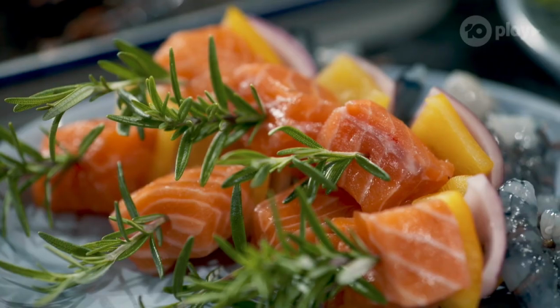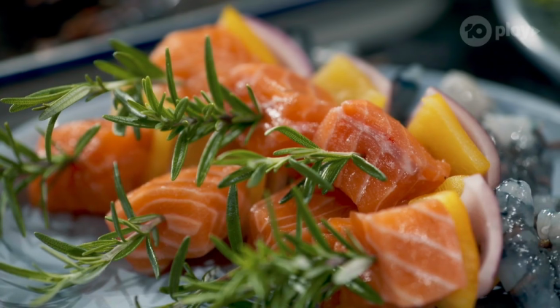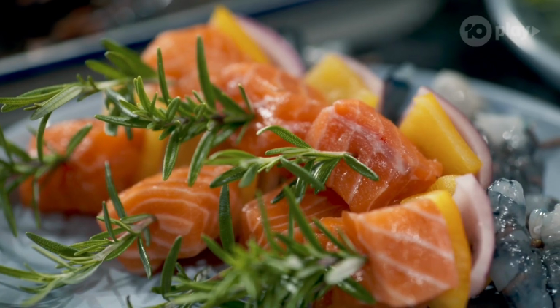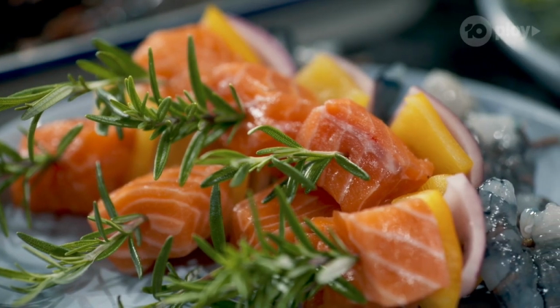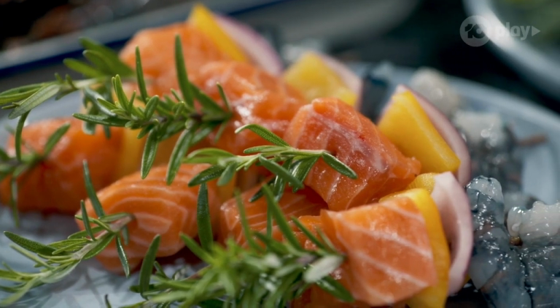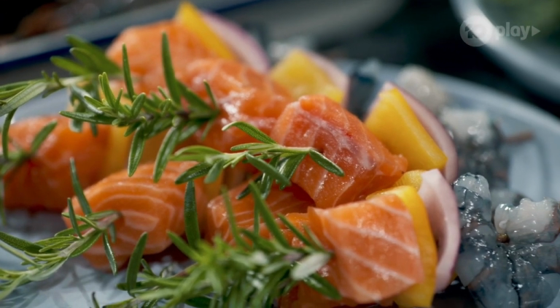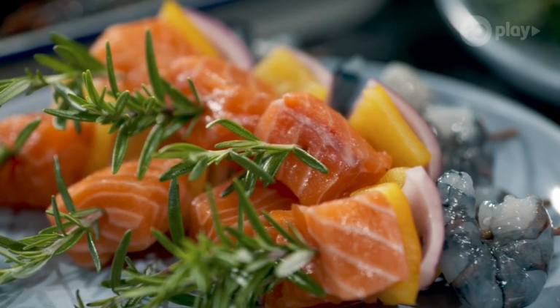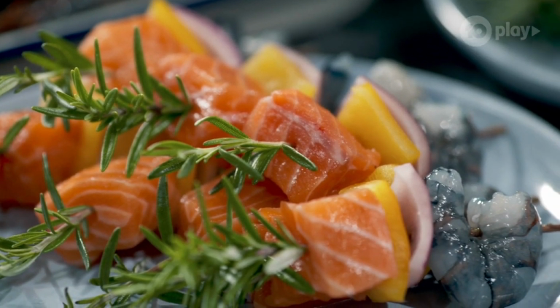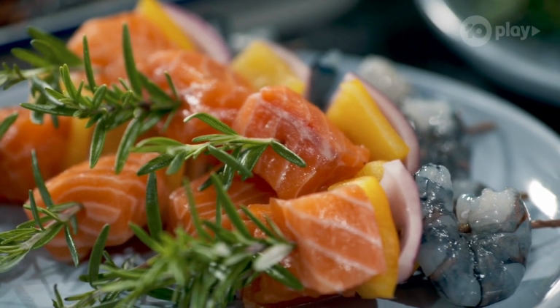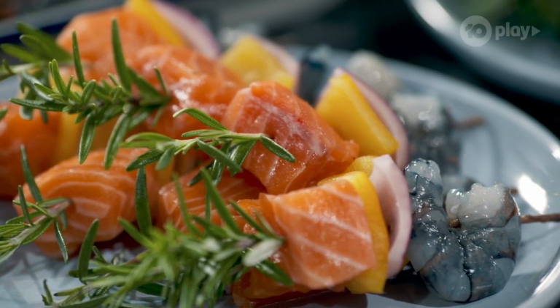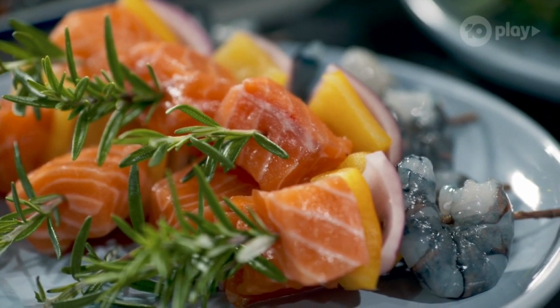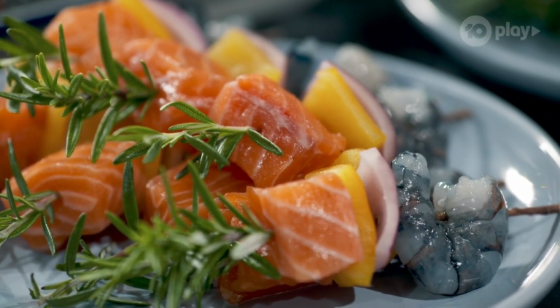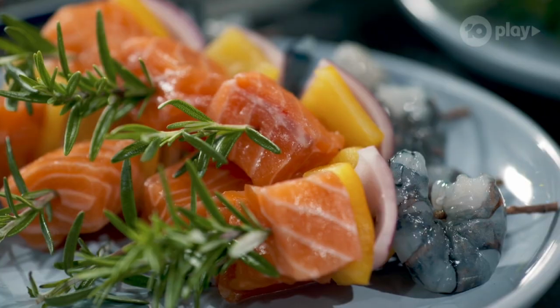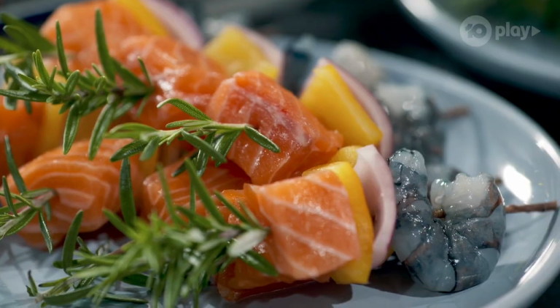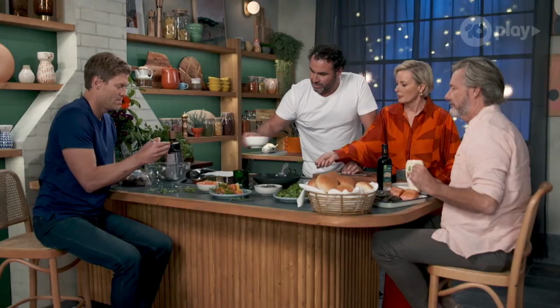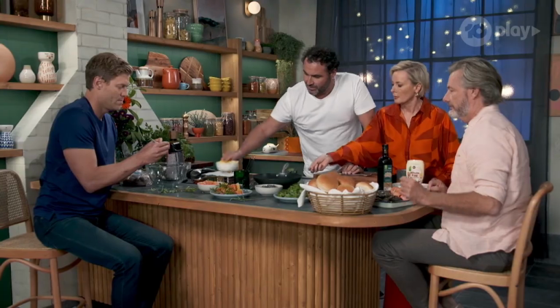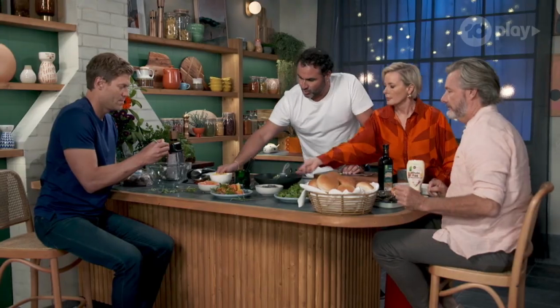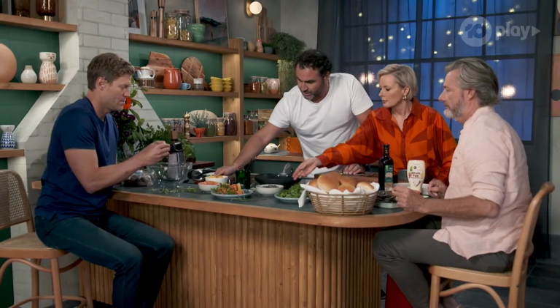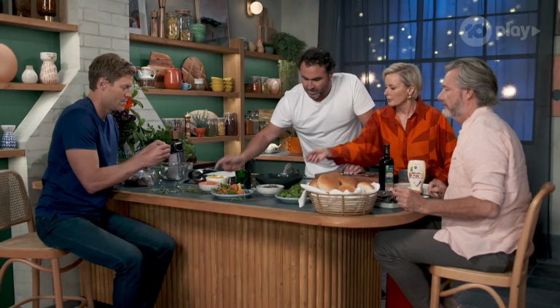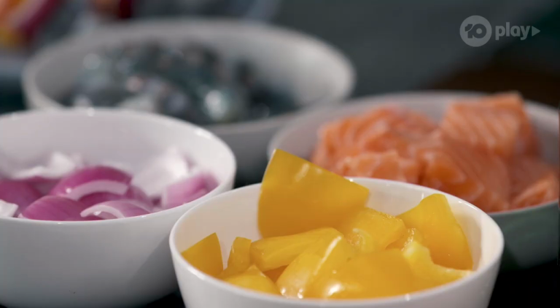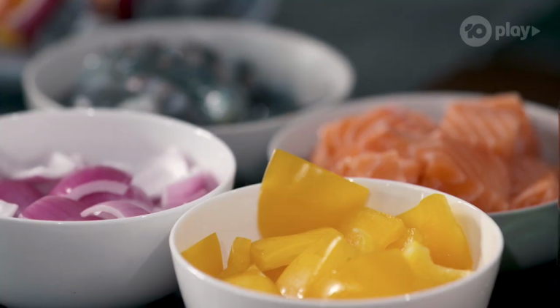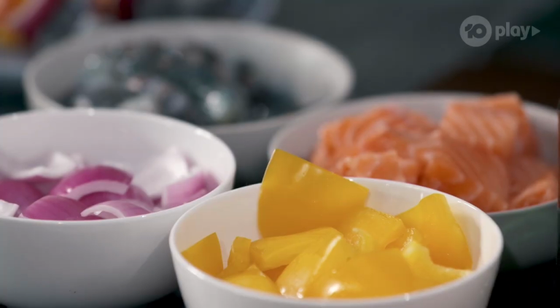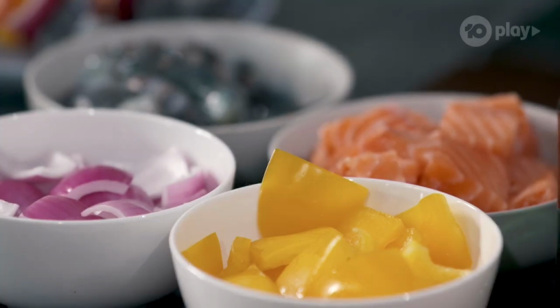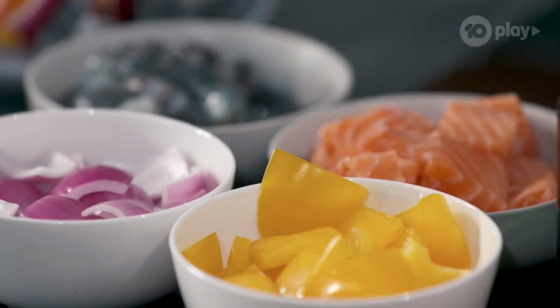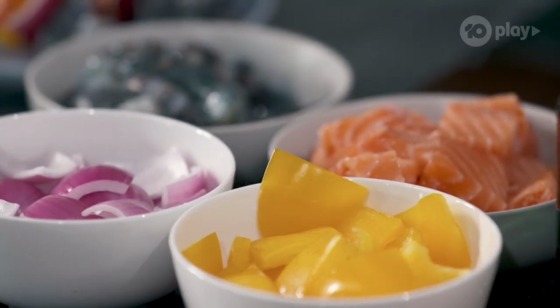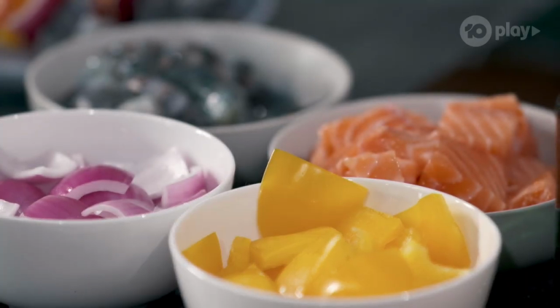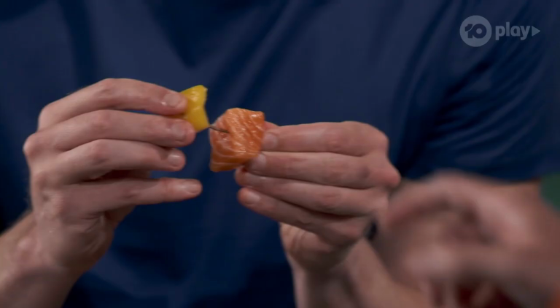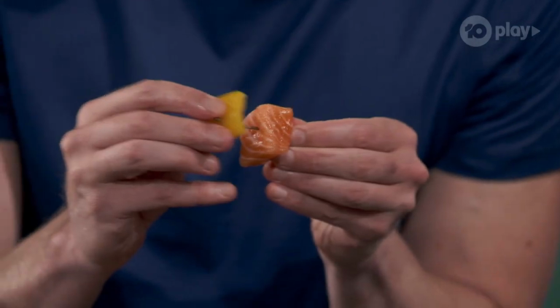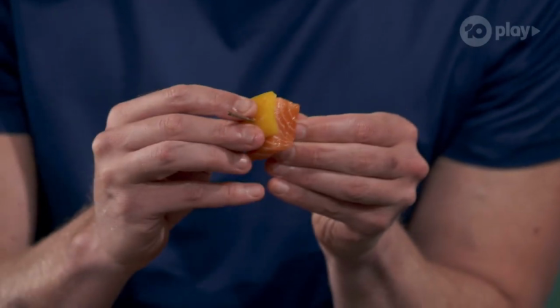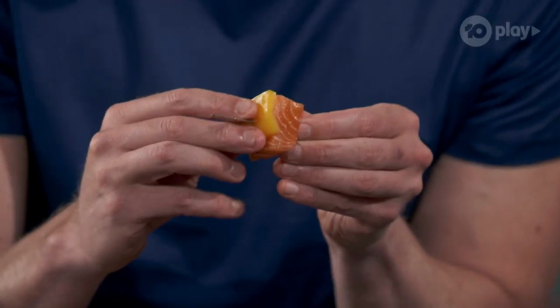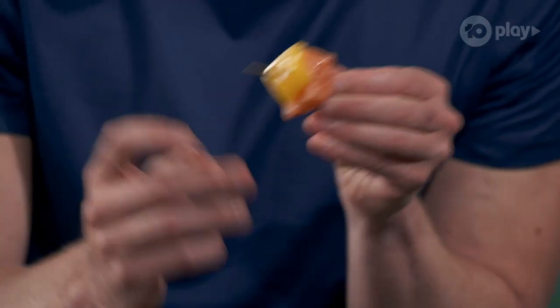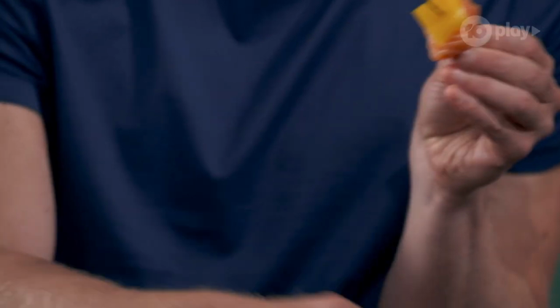There's an order to it. You've got a little bit of yellow capsicum — they're very sweet — and you've got a little bit of Spanish chorizo, and after that you put the prawn.